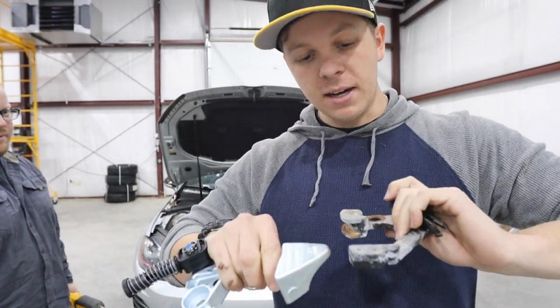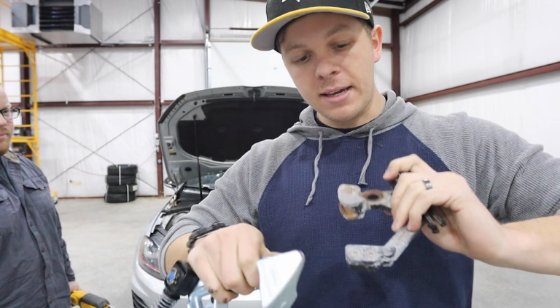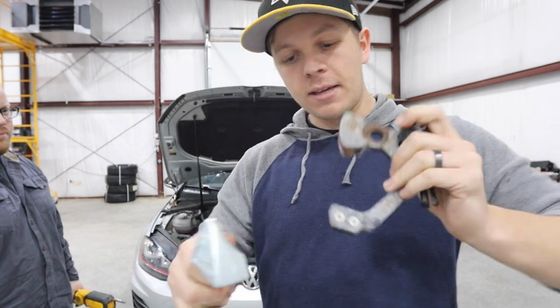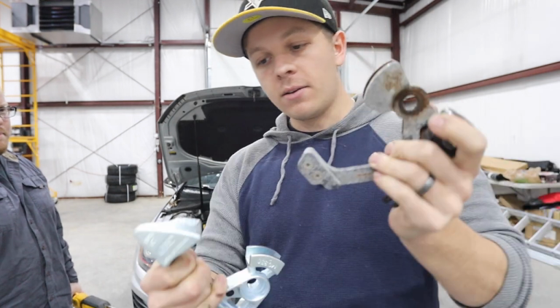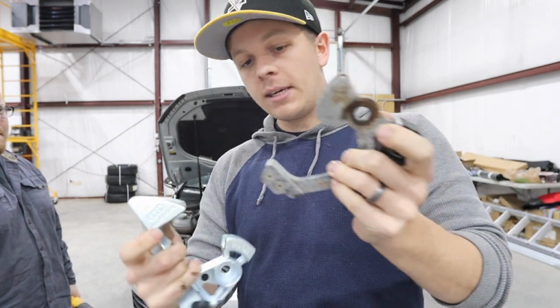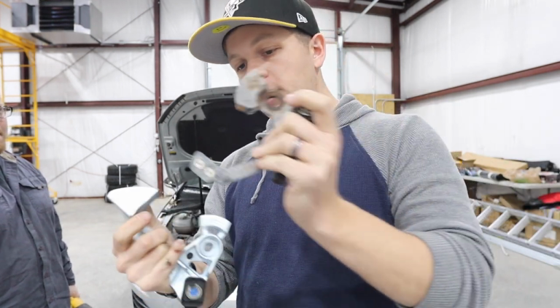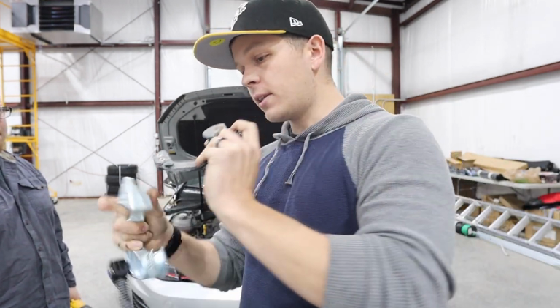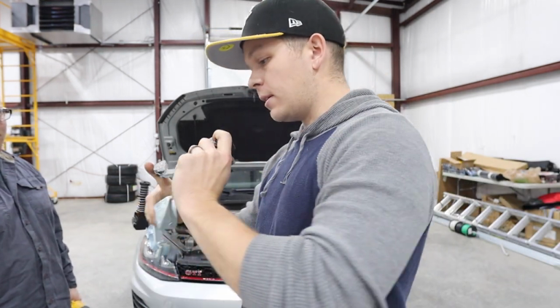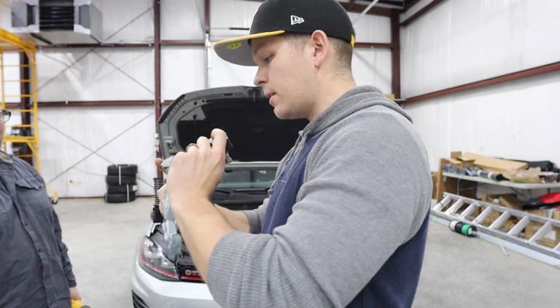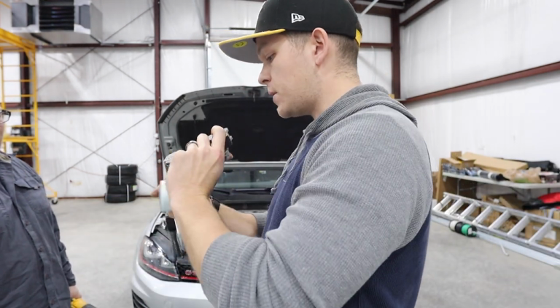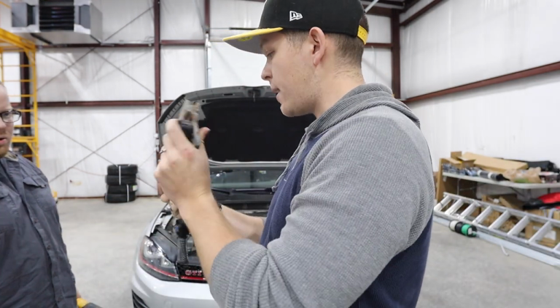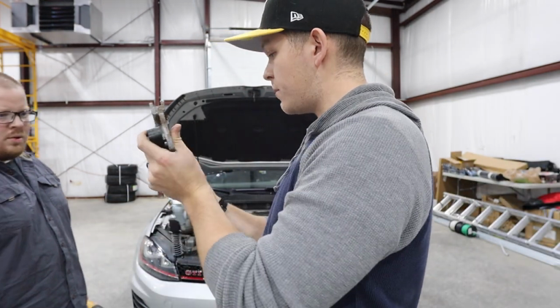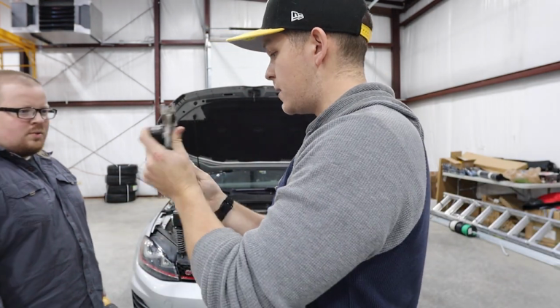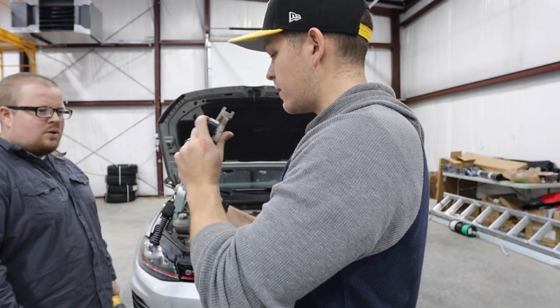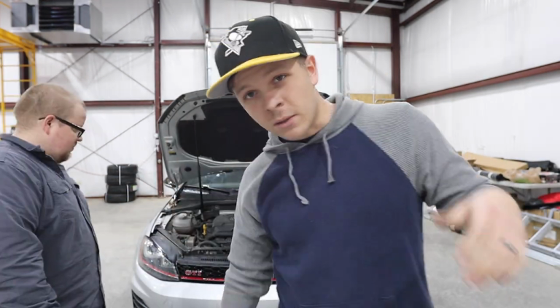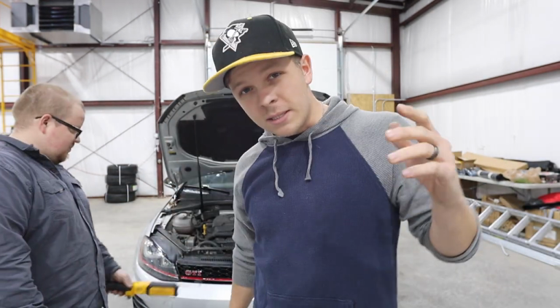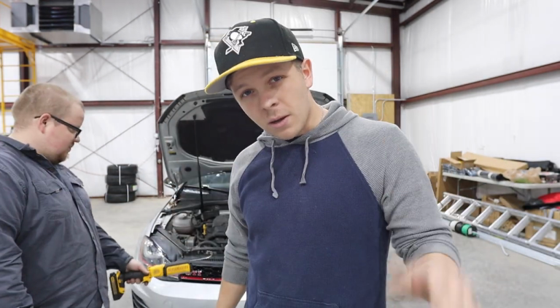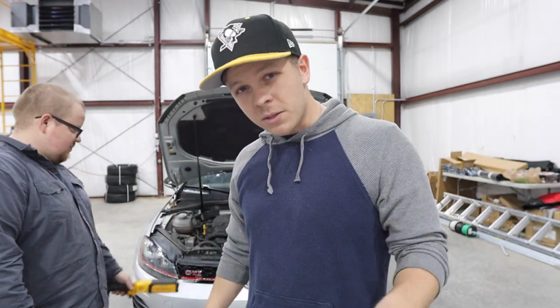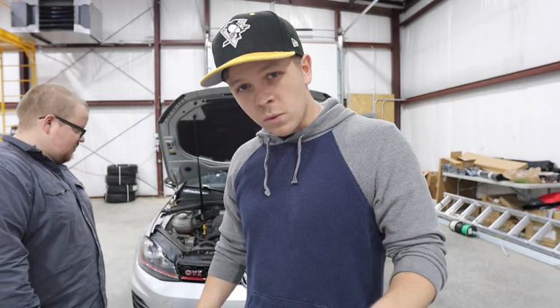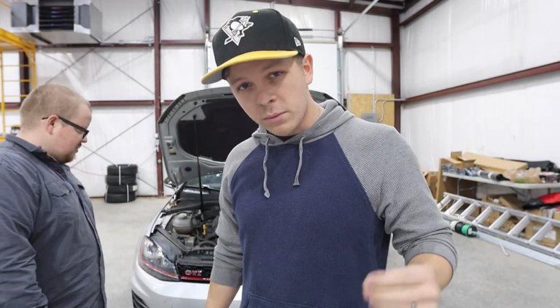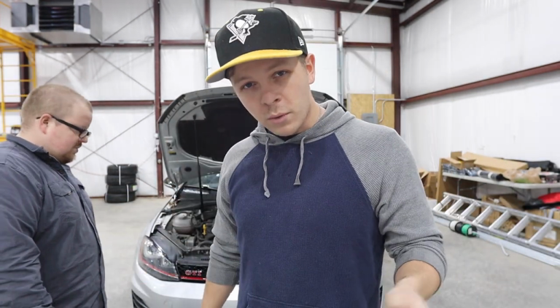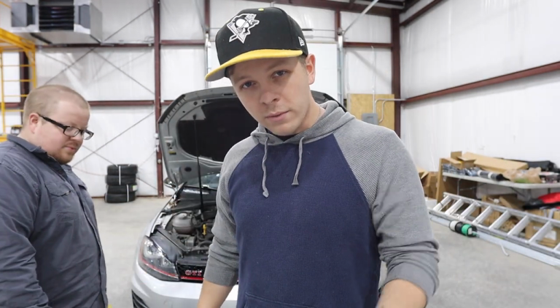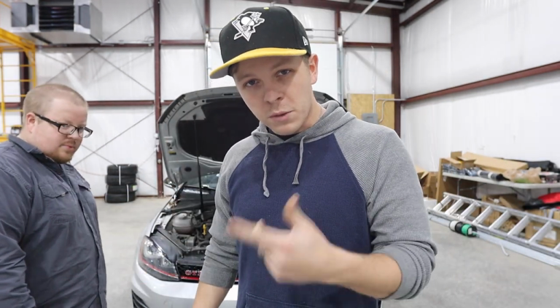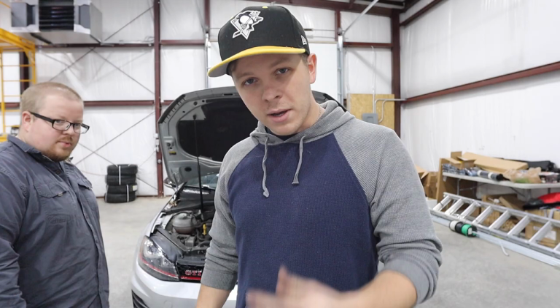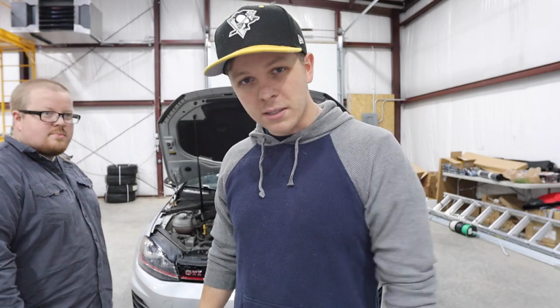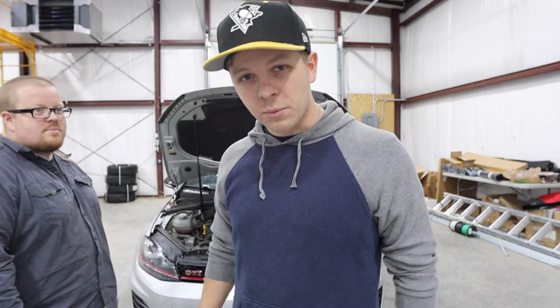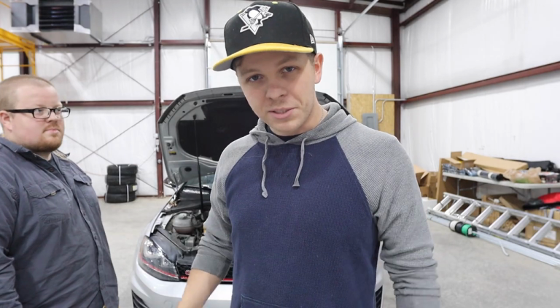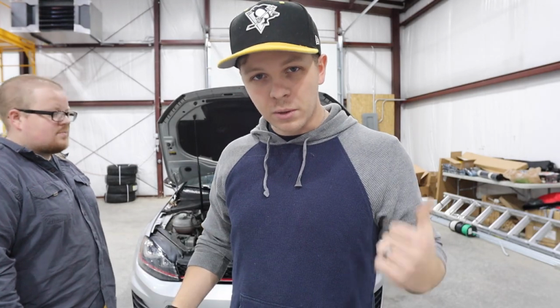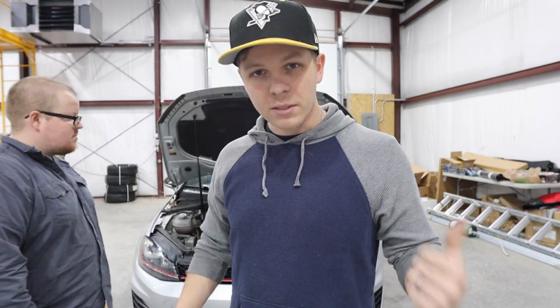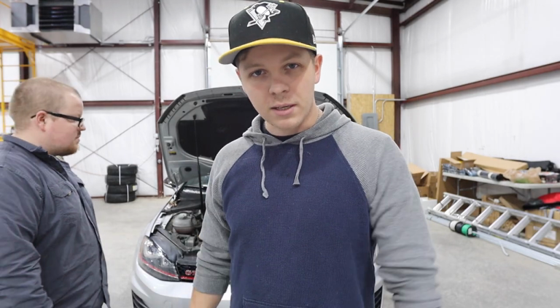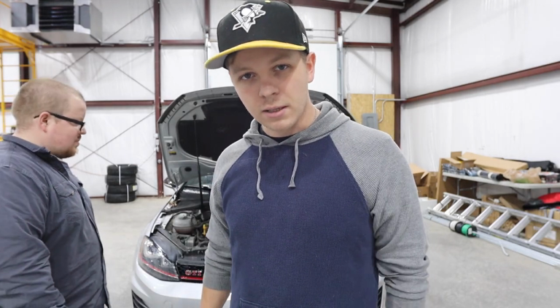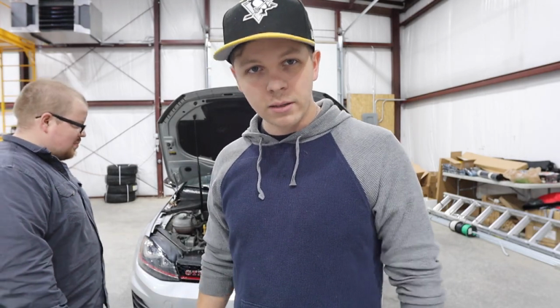Even look at the difference in that versus that. So let's install this new one real quick - reverse process and then we'll see what it looks like inside the car.